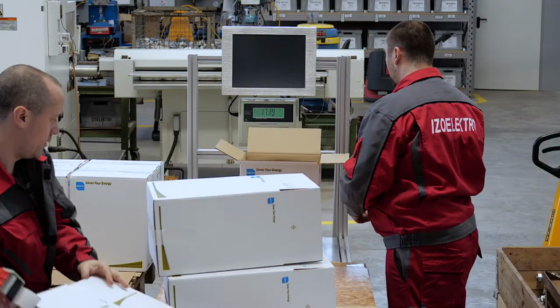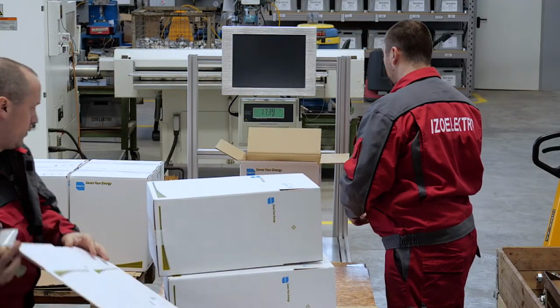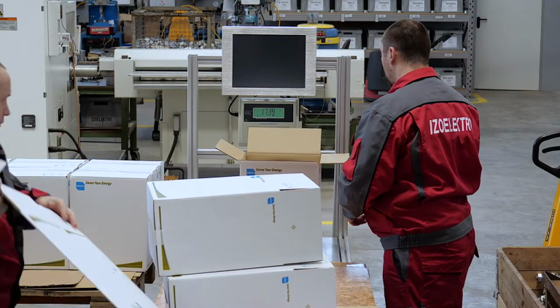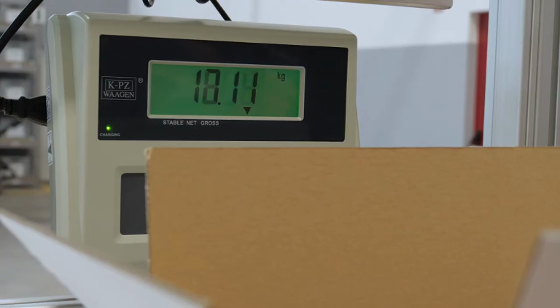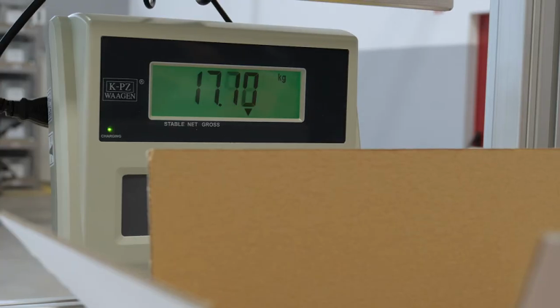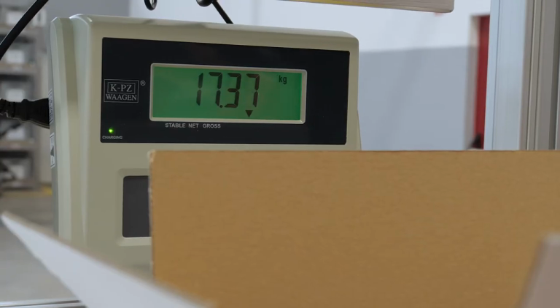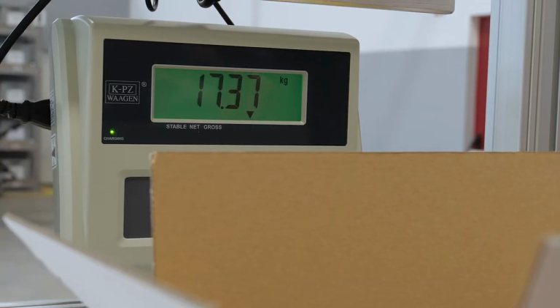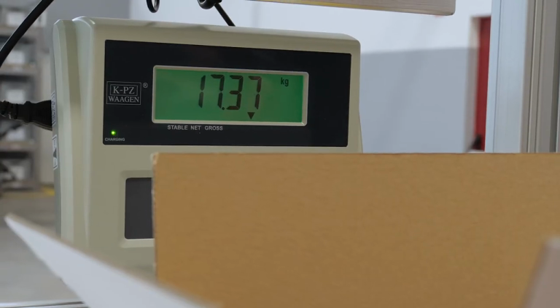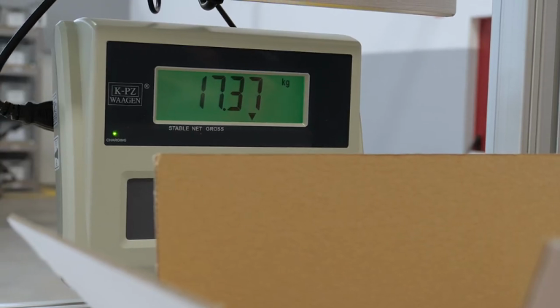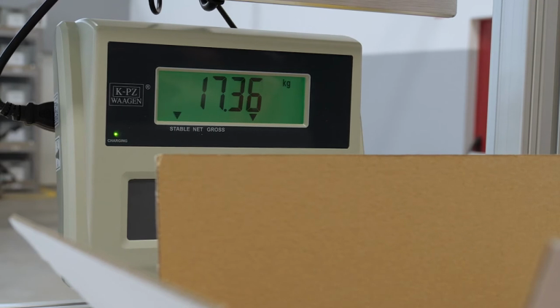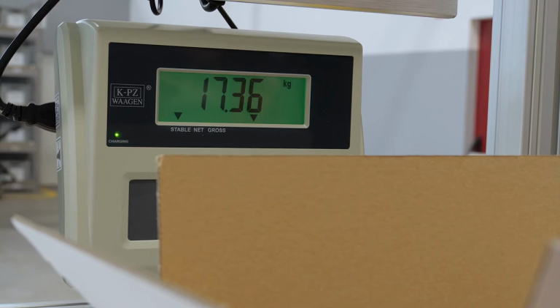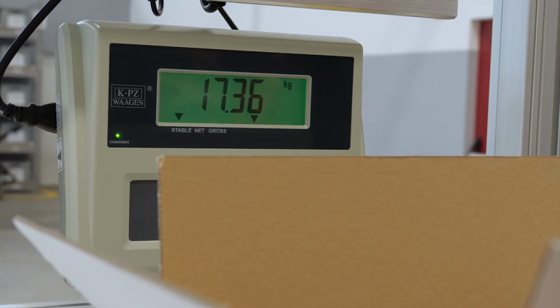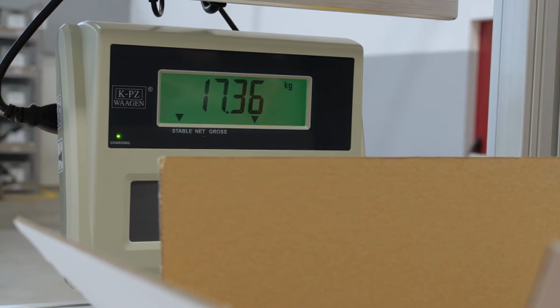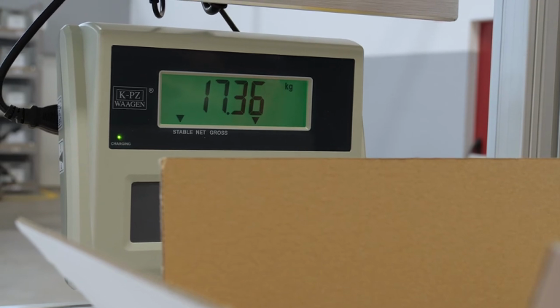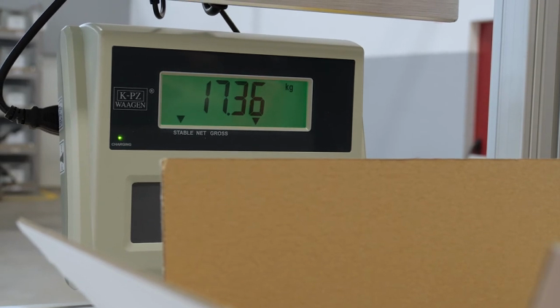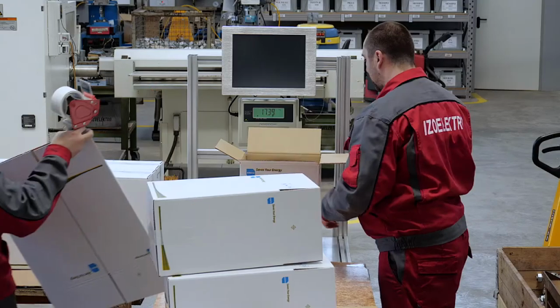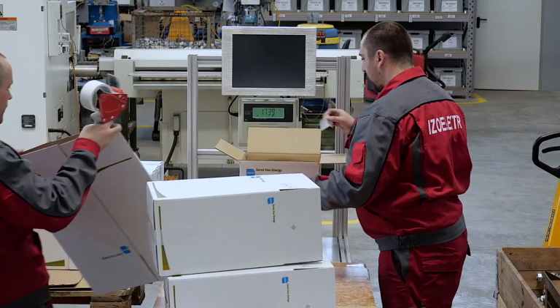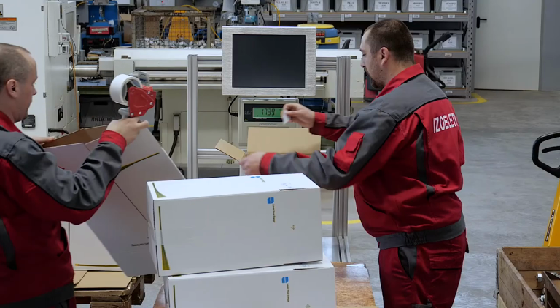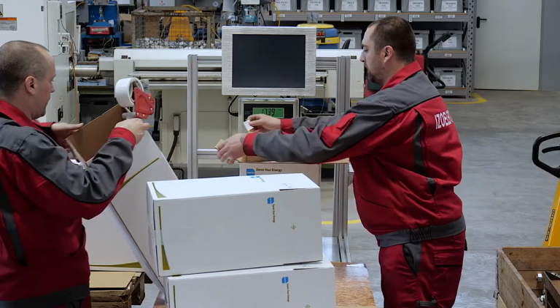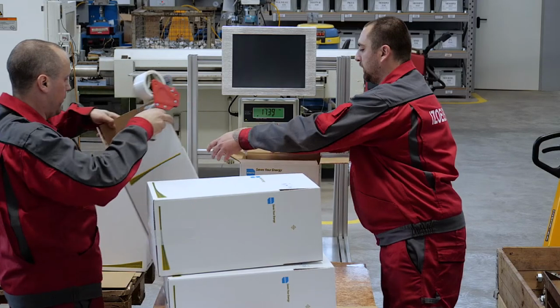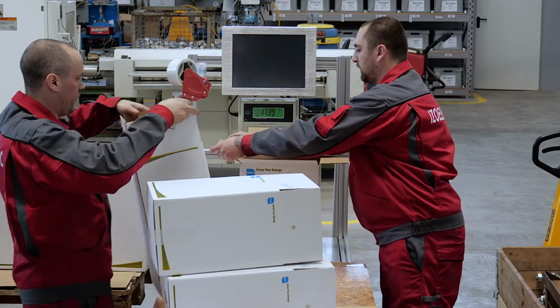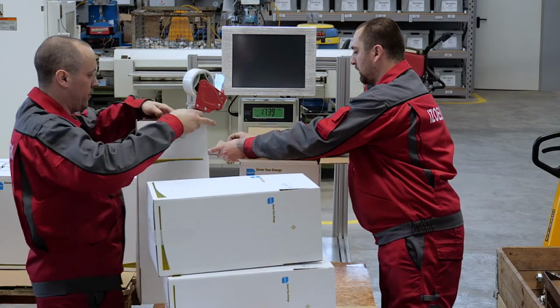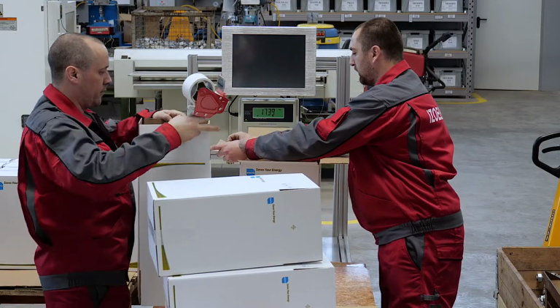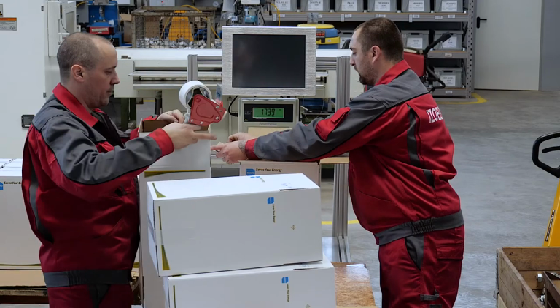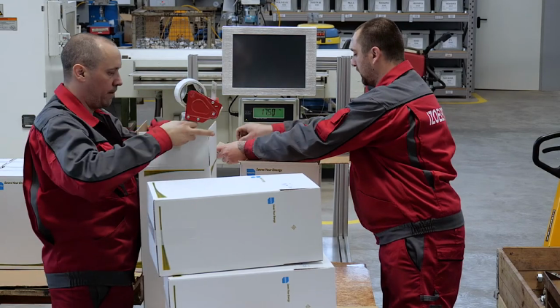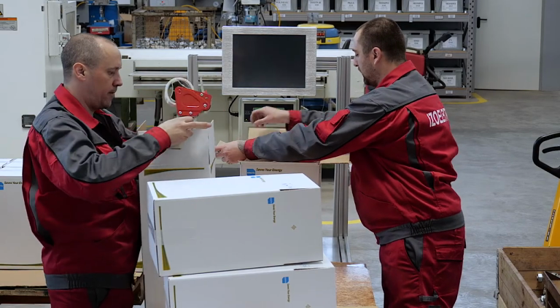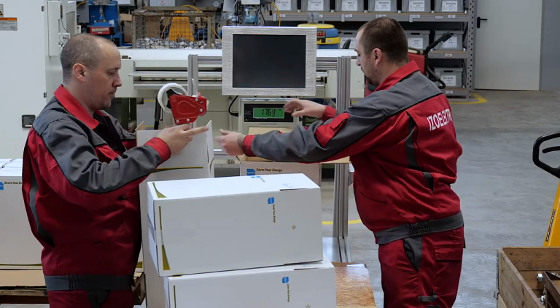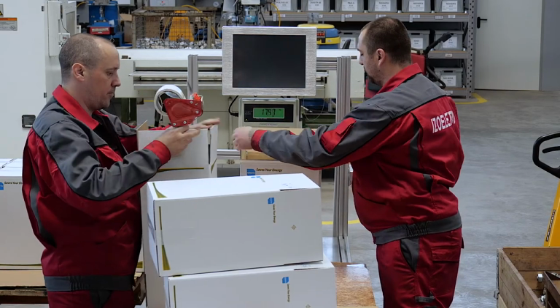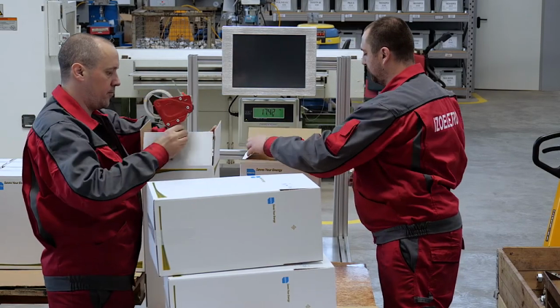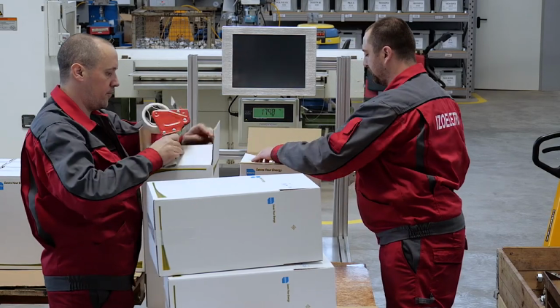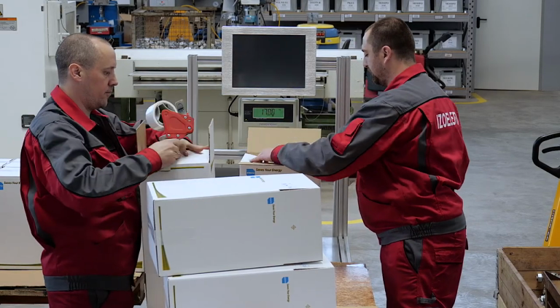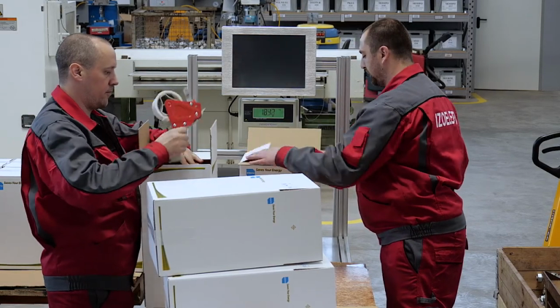Before shipping, we weigh each box on an electrical scale to check the content one last time.